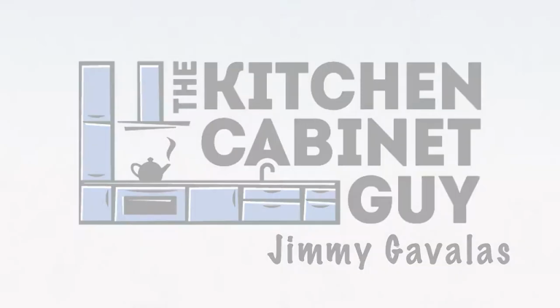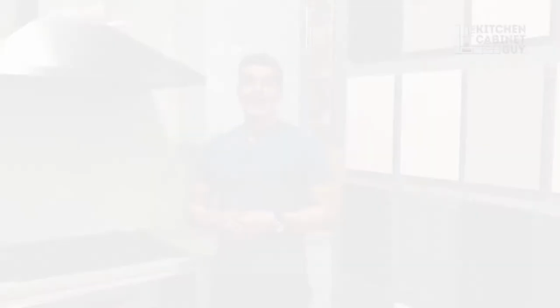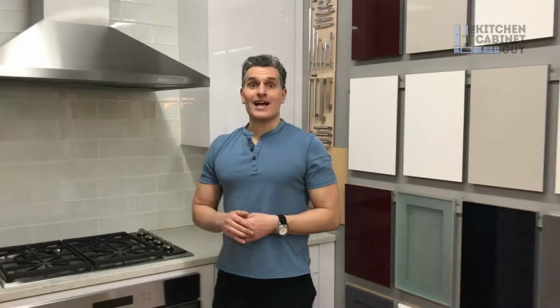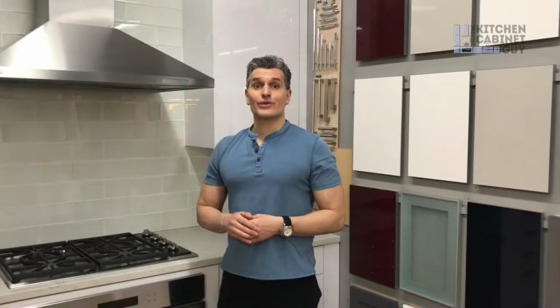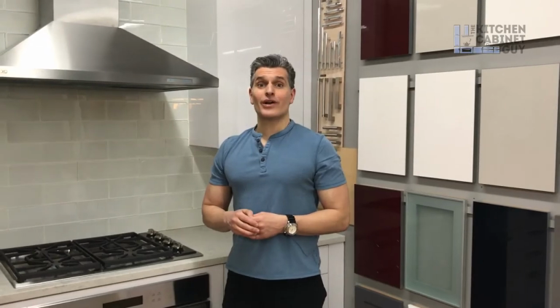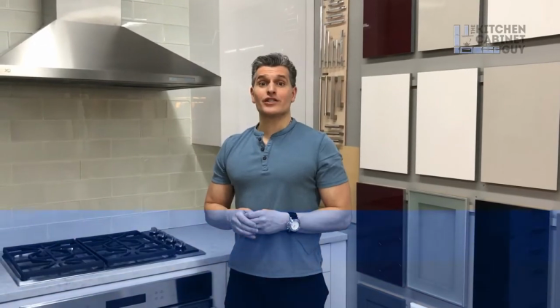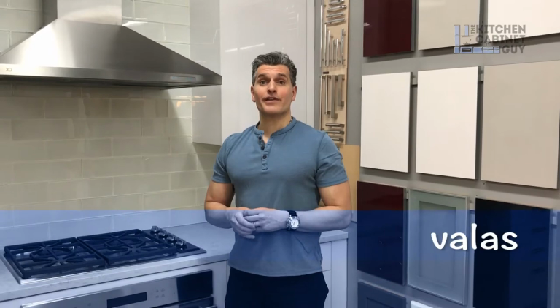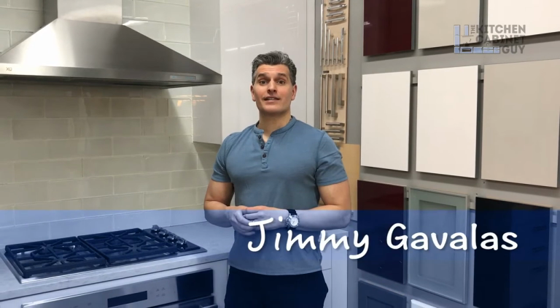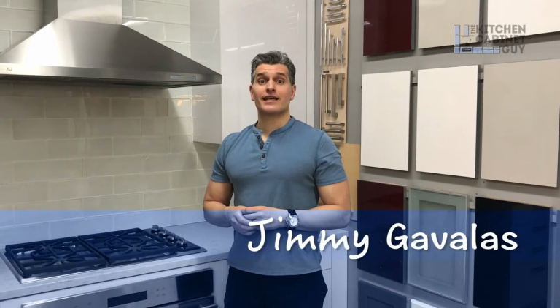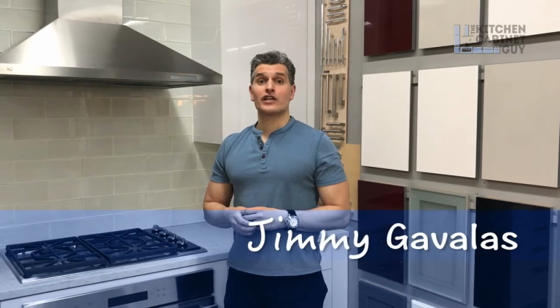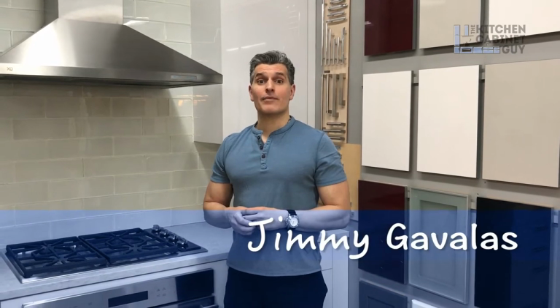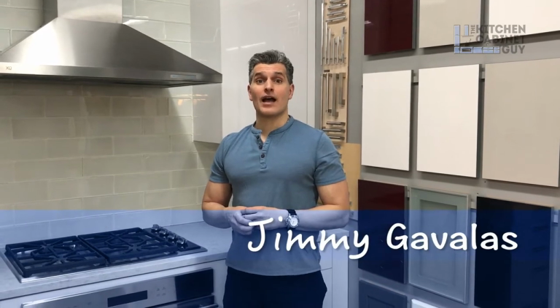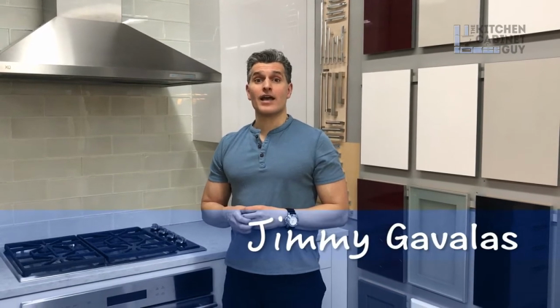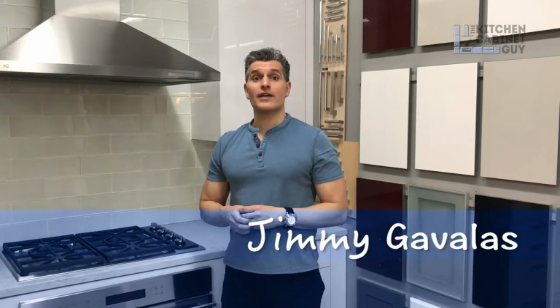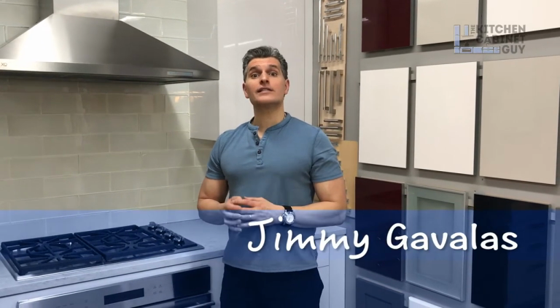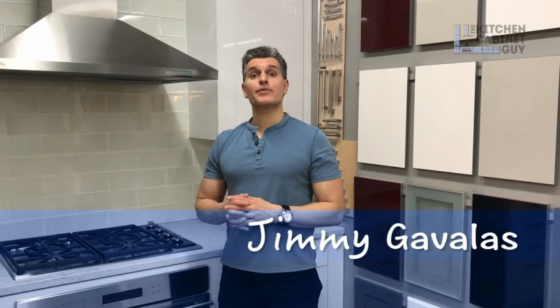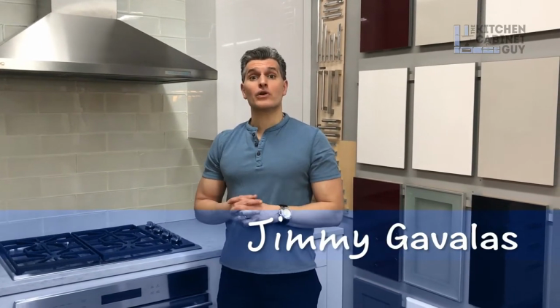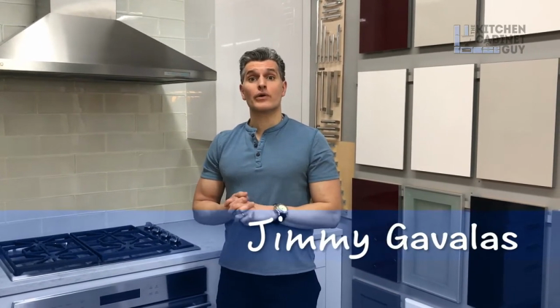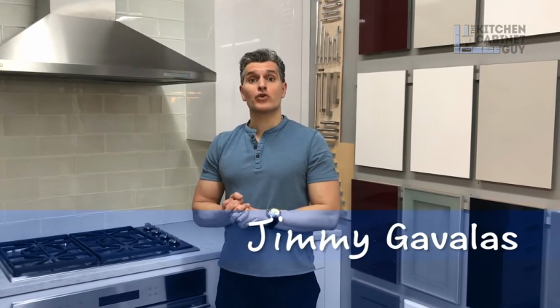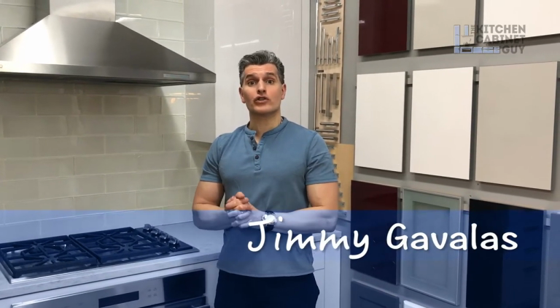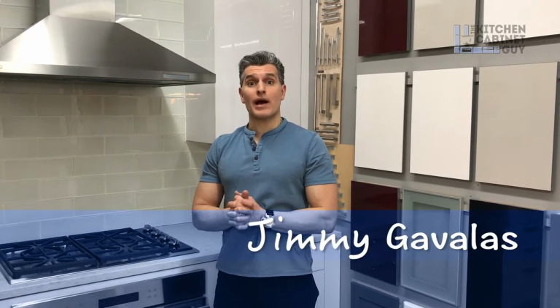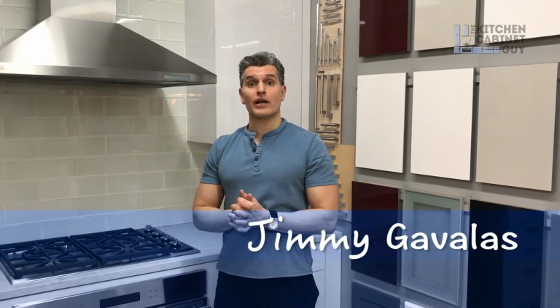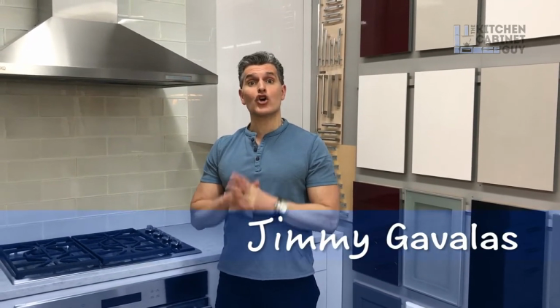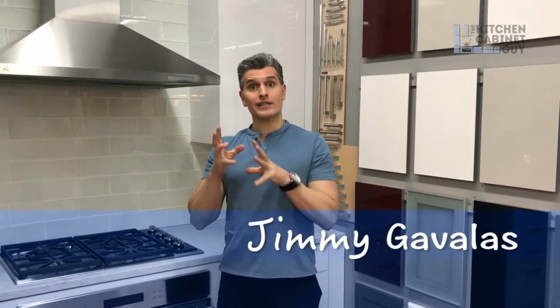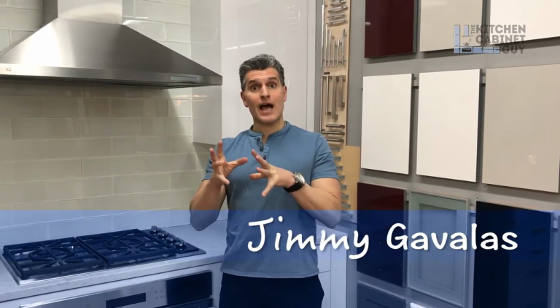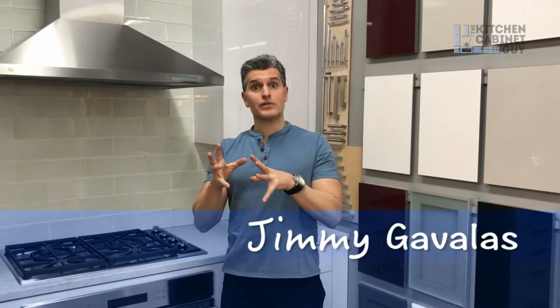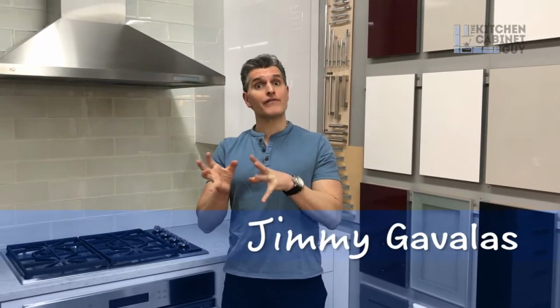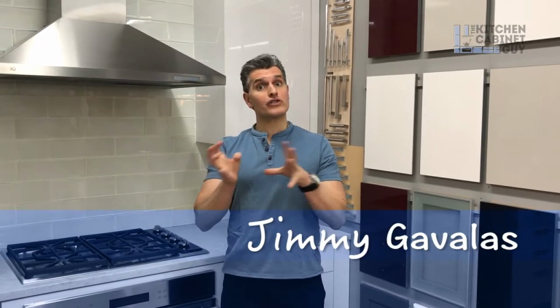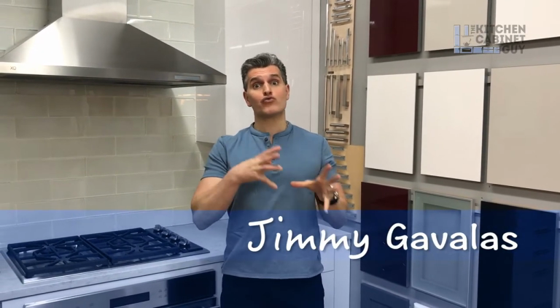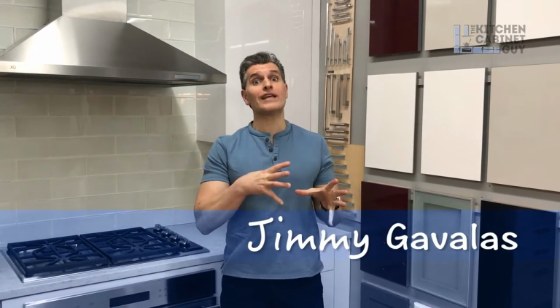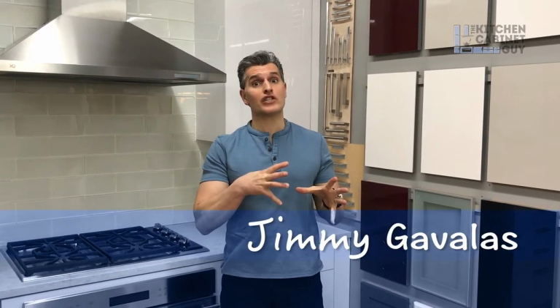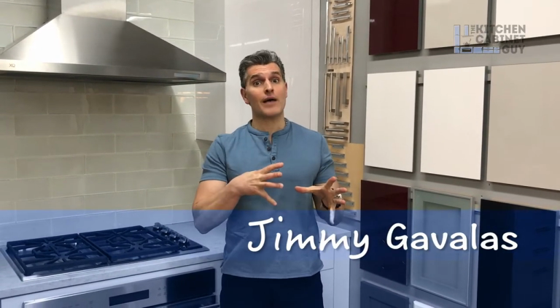Hey guys, what's going on? Jimmy Cabalos, the Kitchen Cabinet Guy. In this episode, I want to talk to you about cooktops versus range tops.